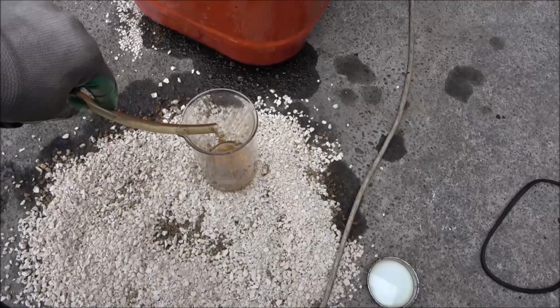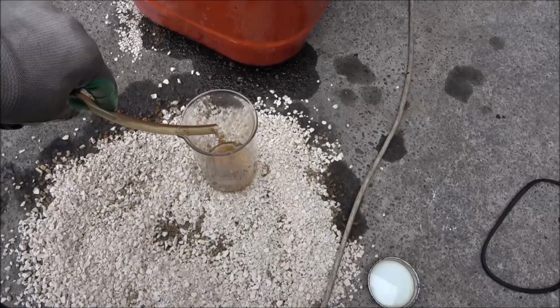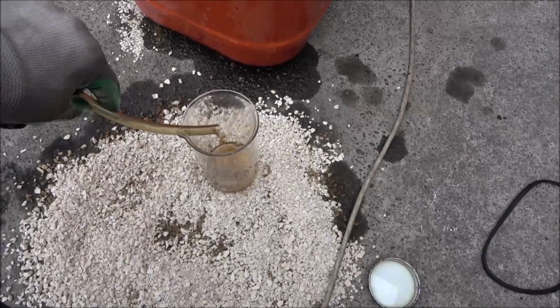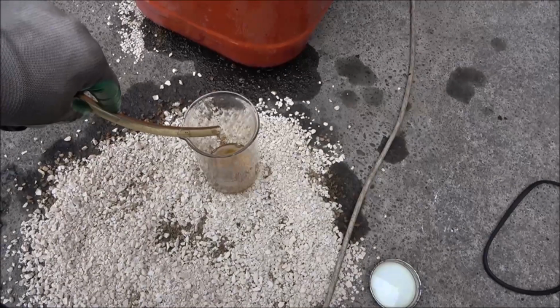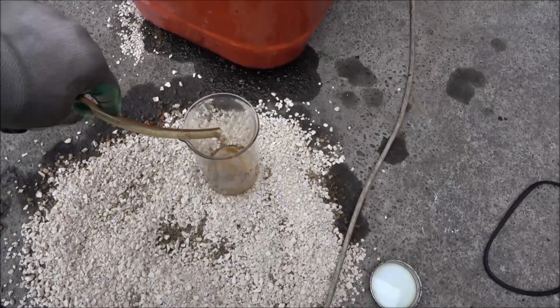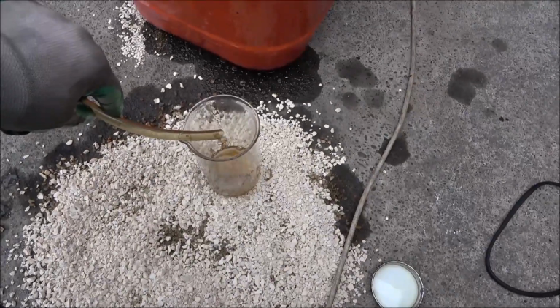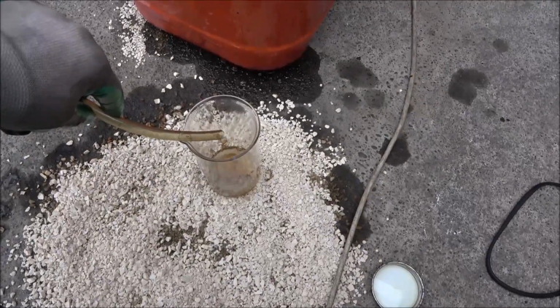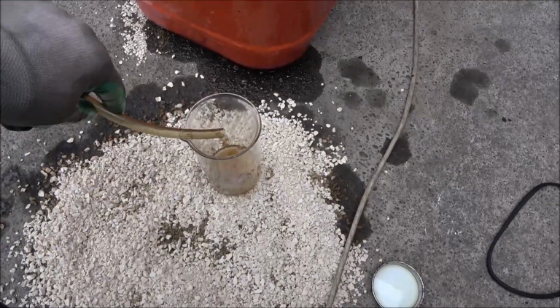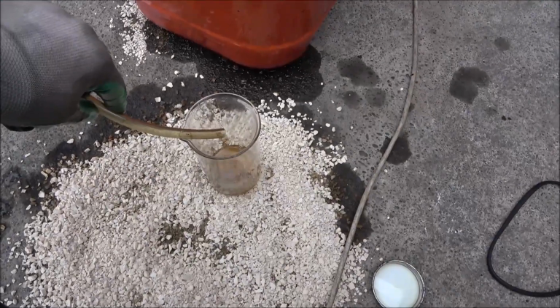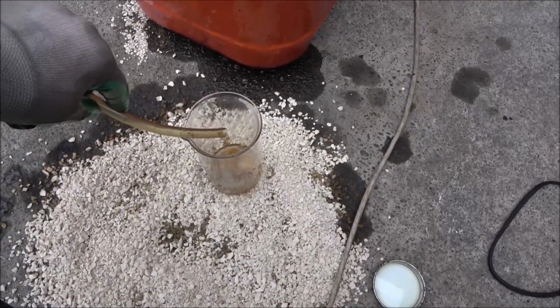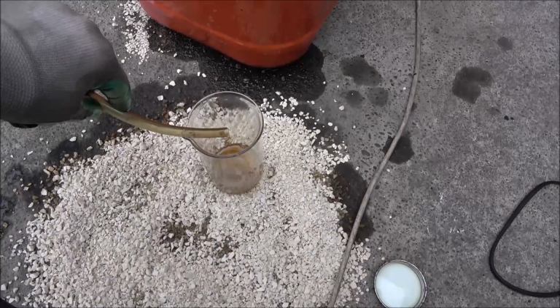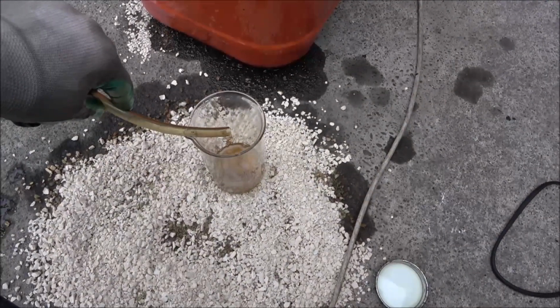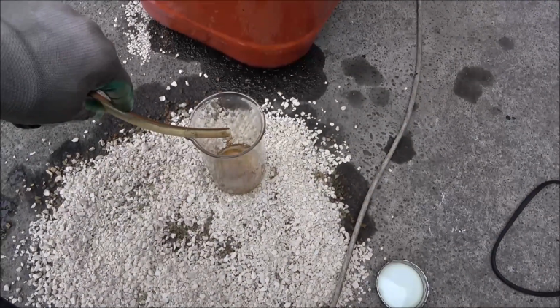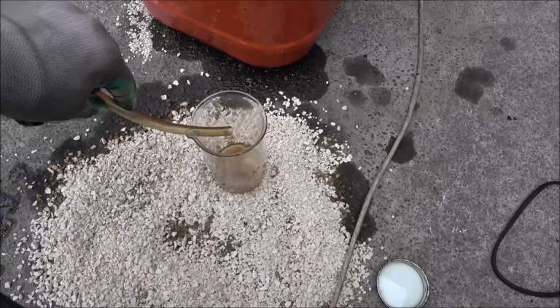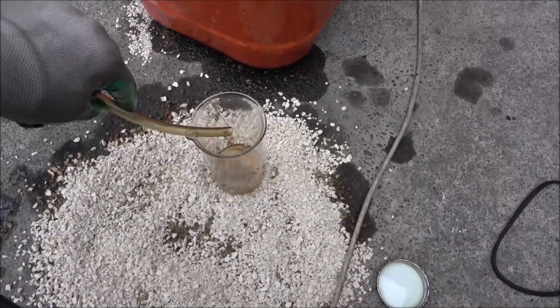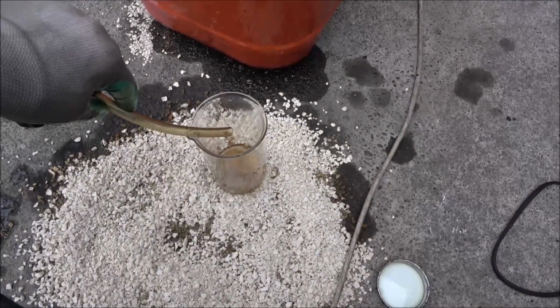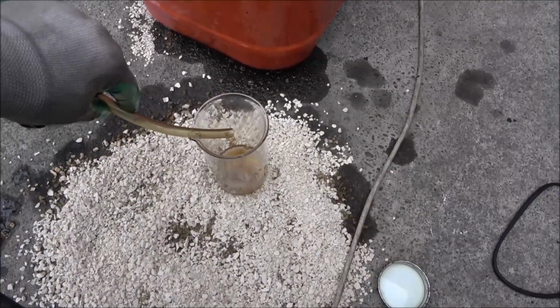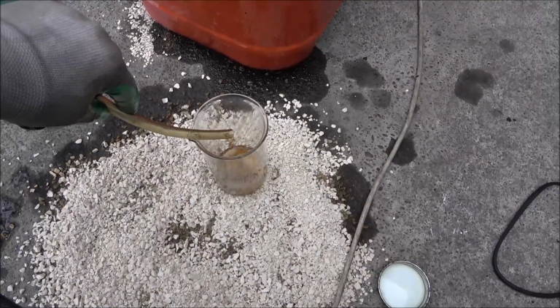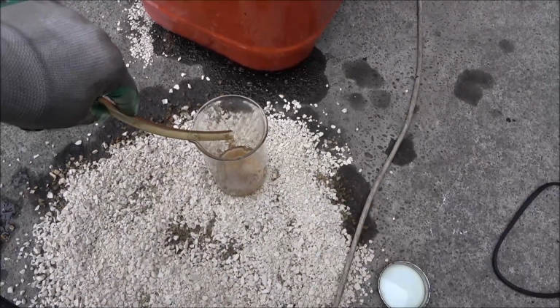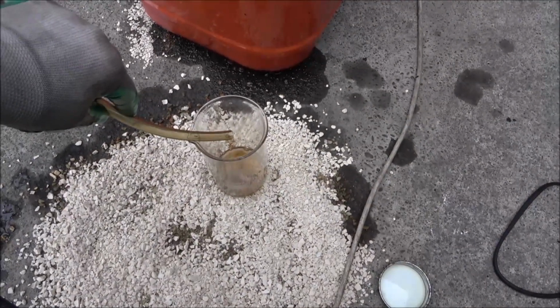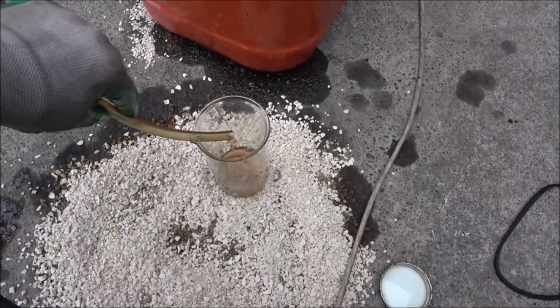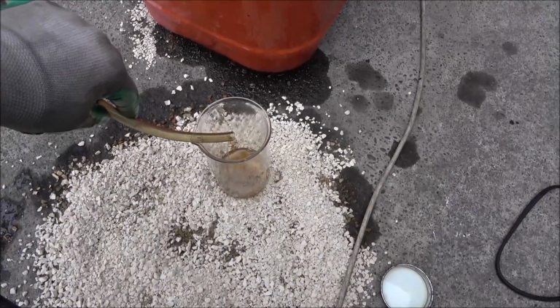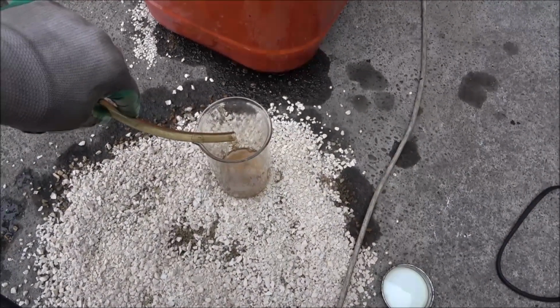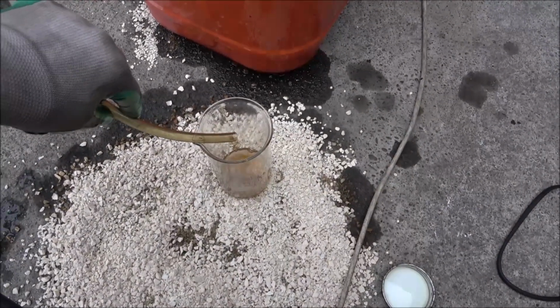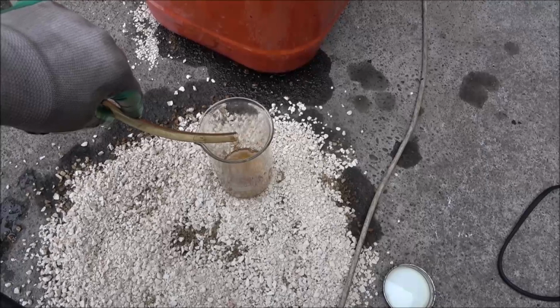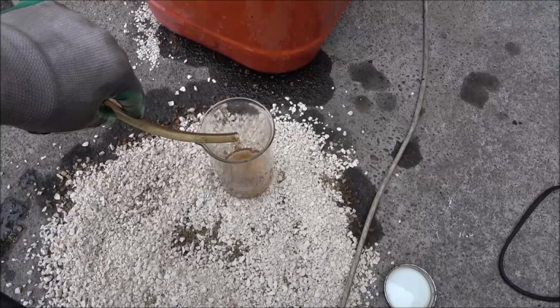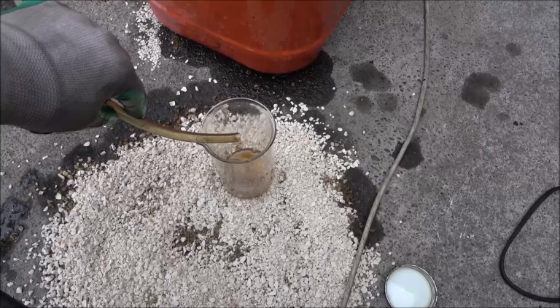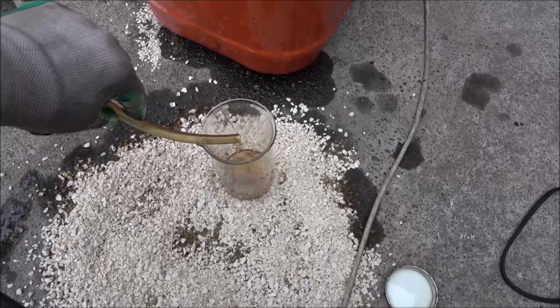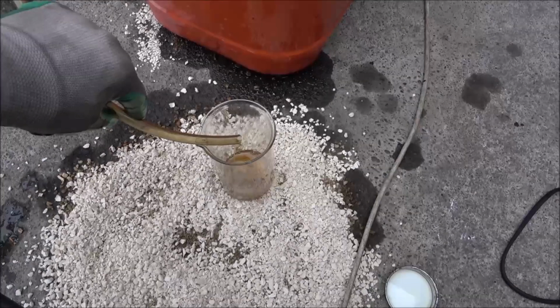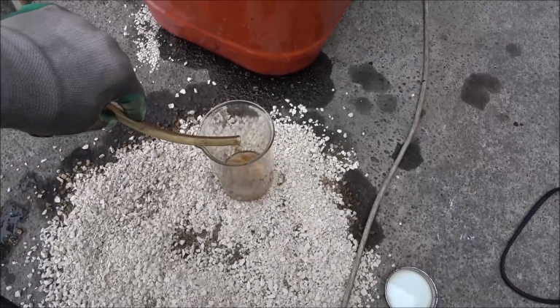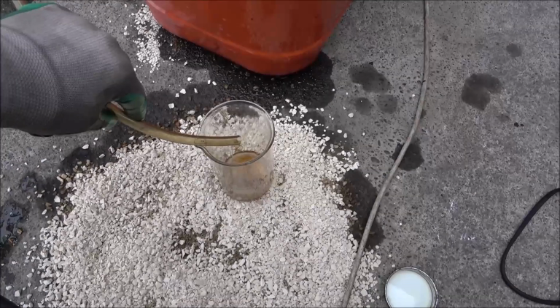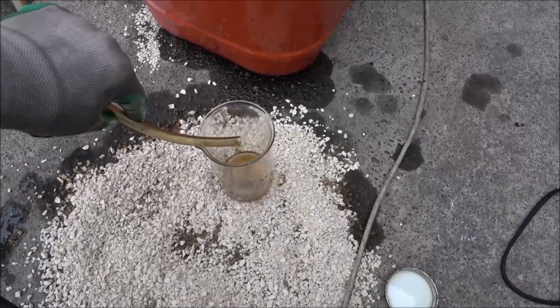Here we can hear the splashes — water droplets inside the still.